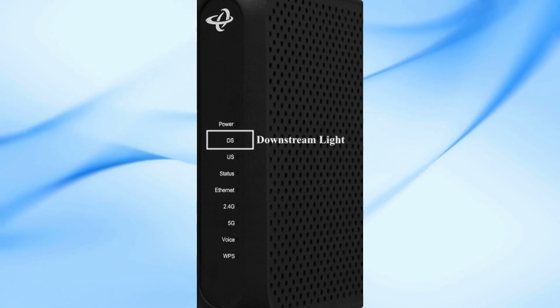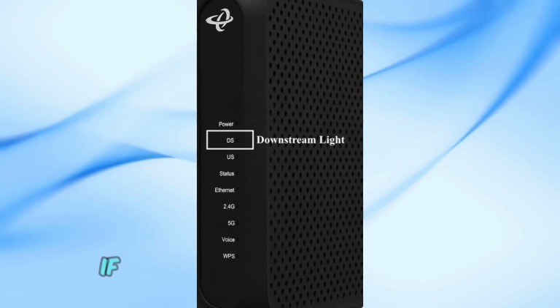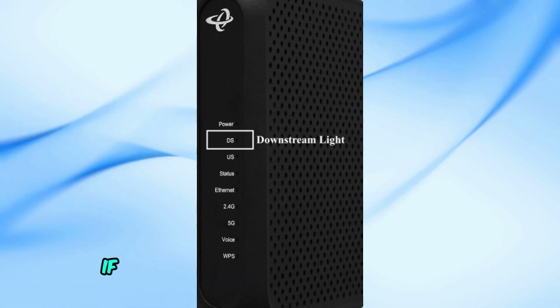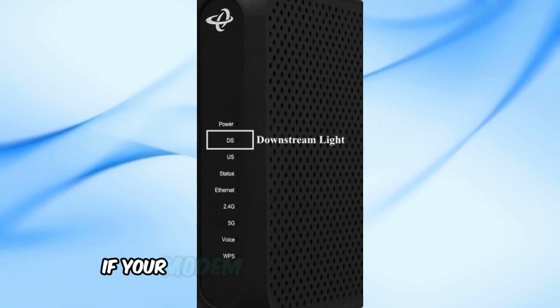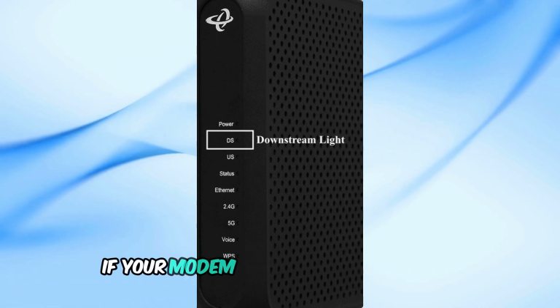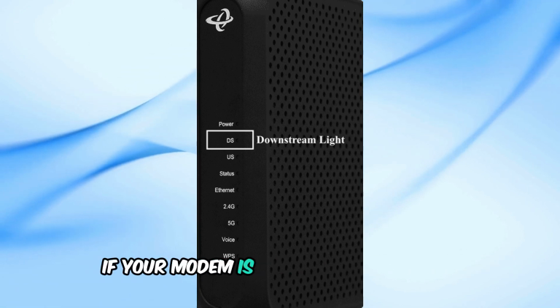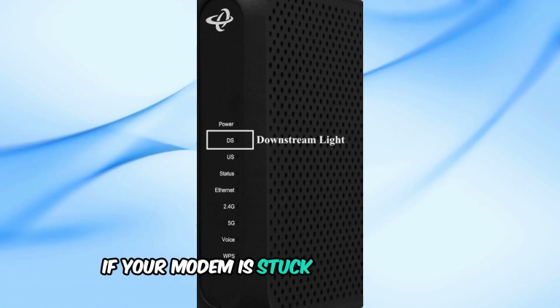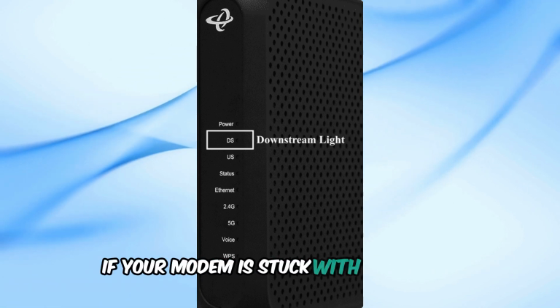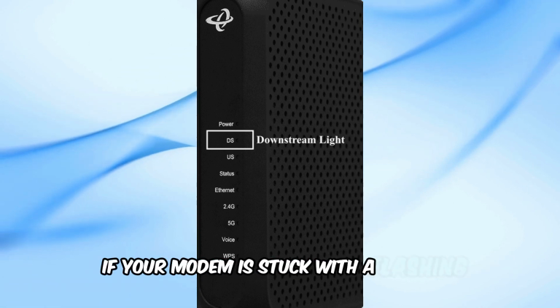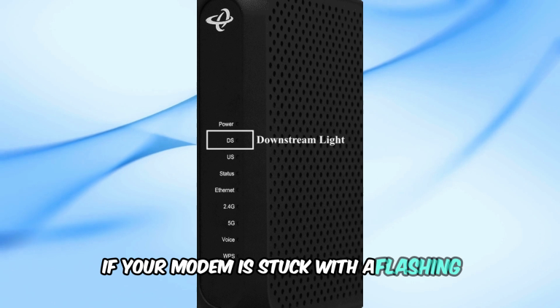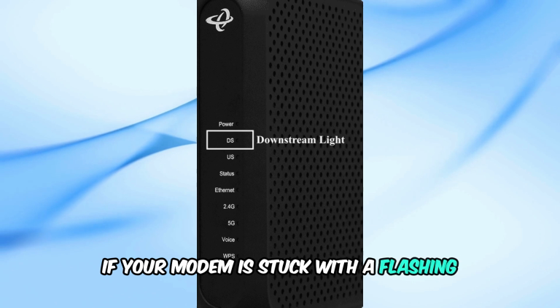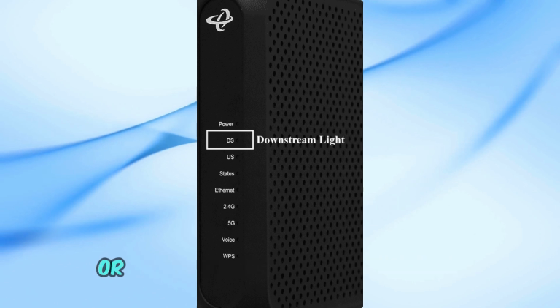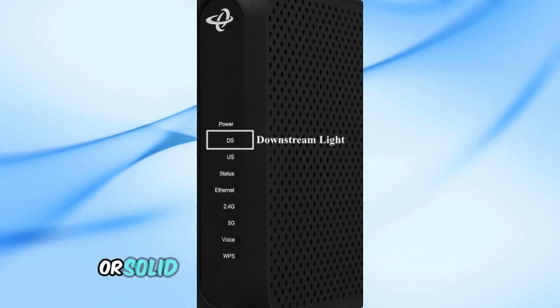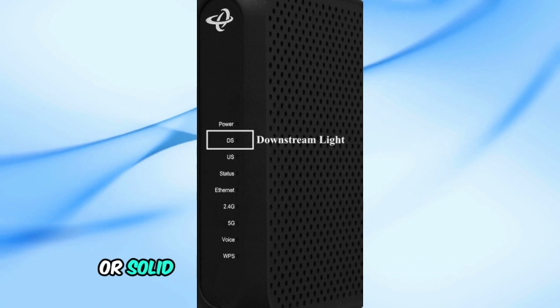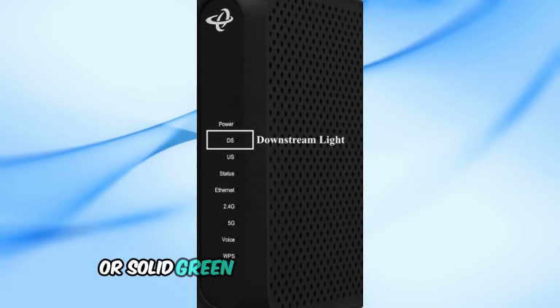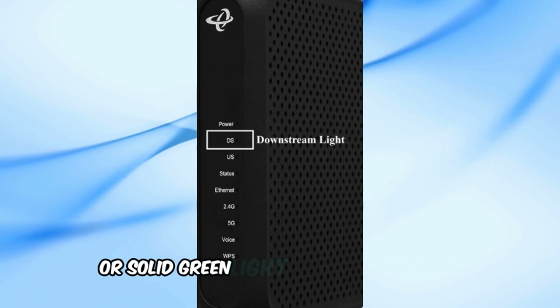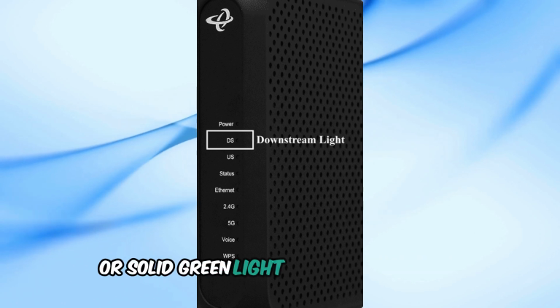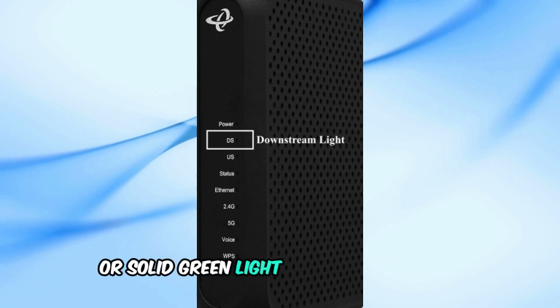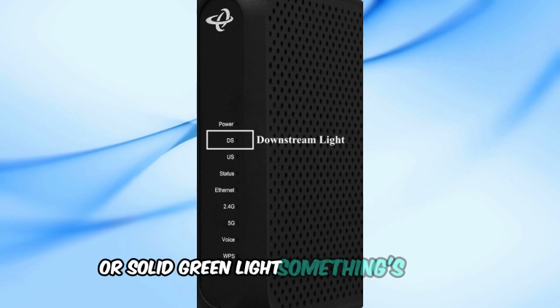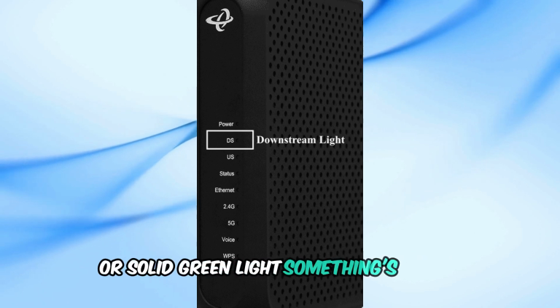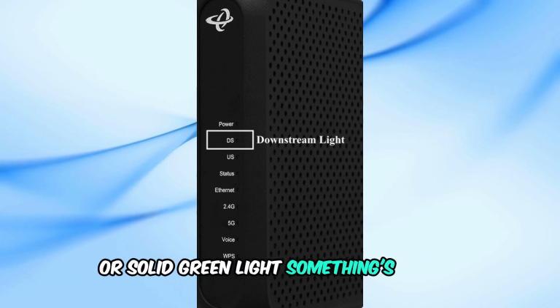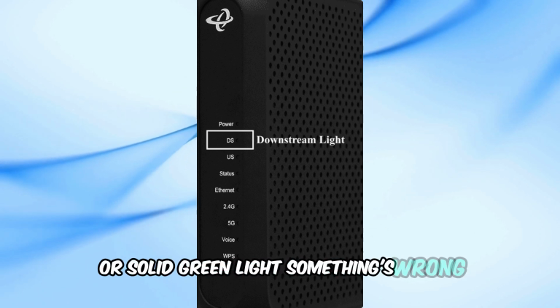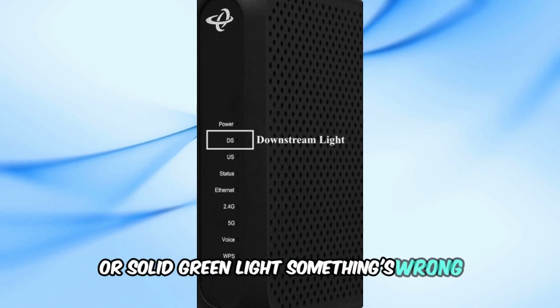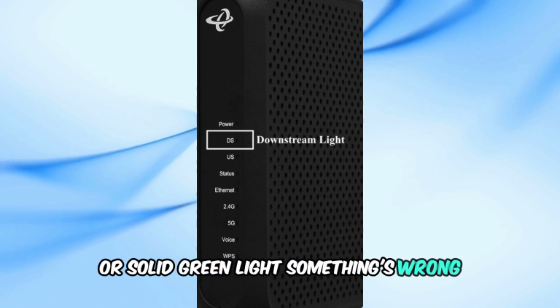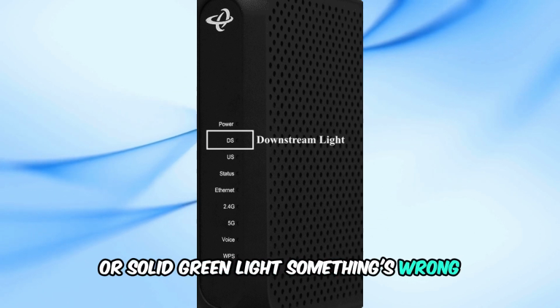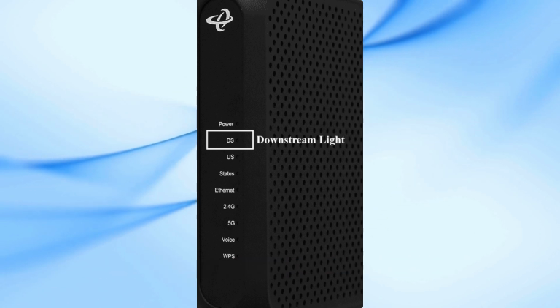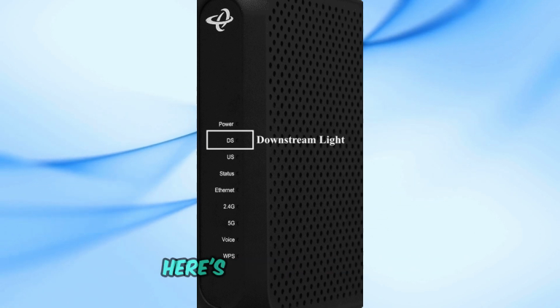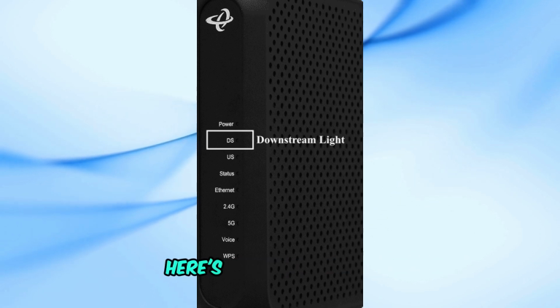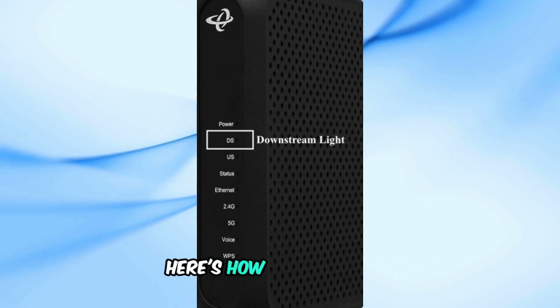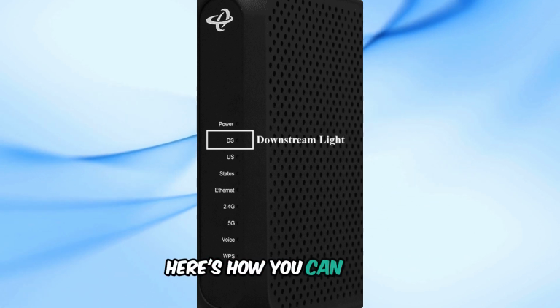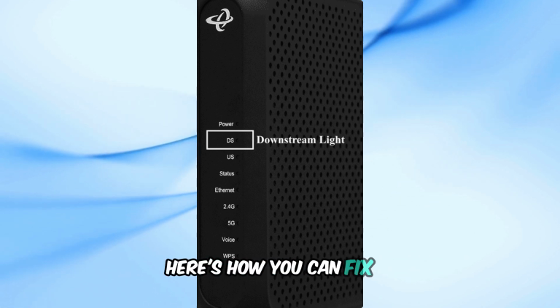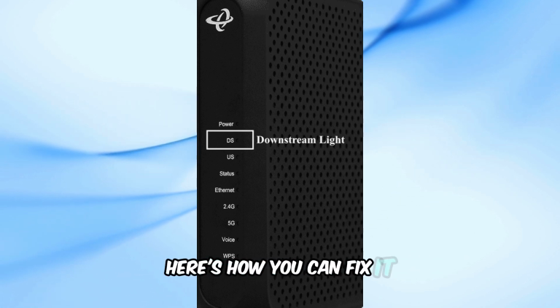If your modem is stuck with a flashing or solid green light, something's wrong. Here's how you can fix it.